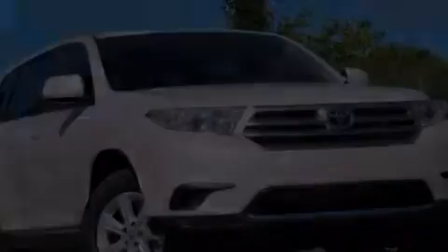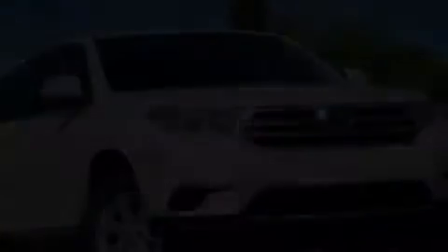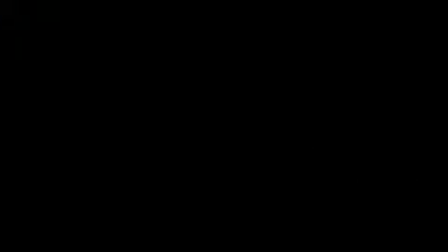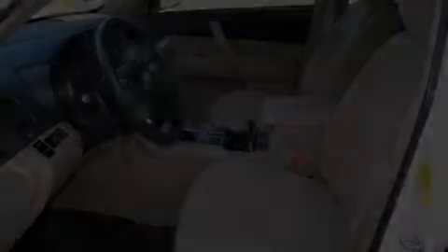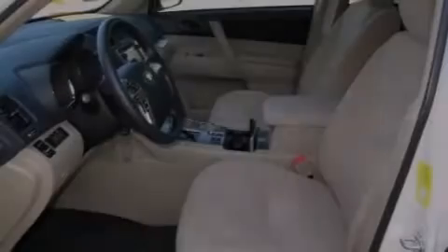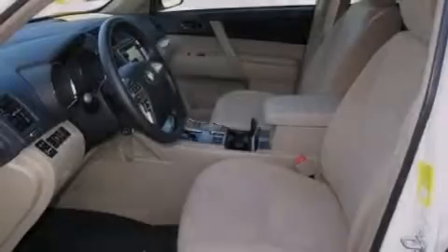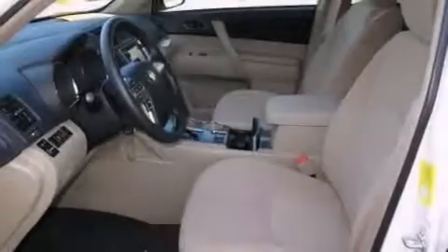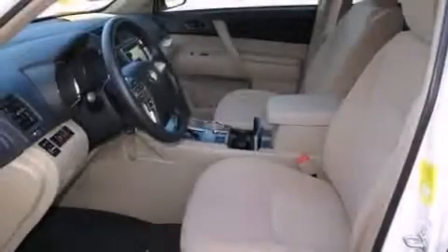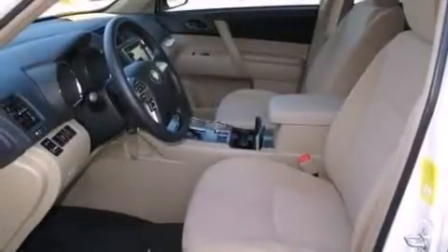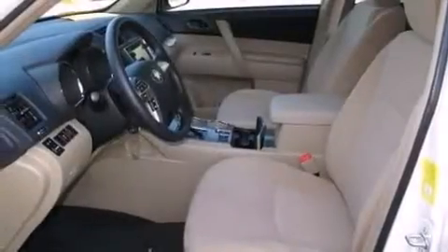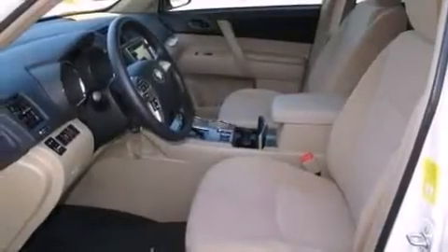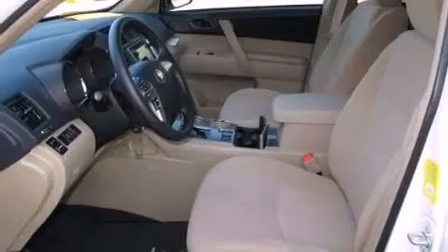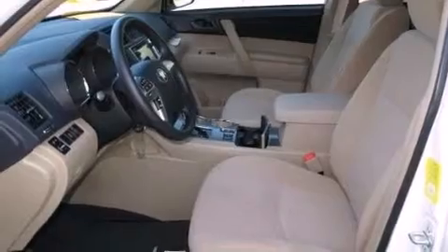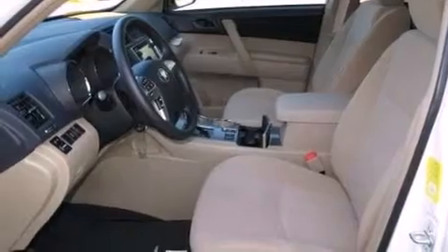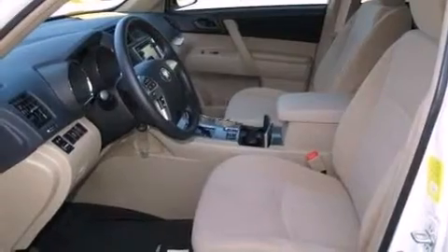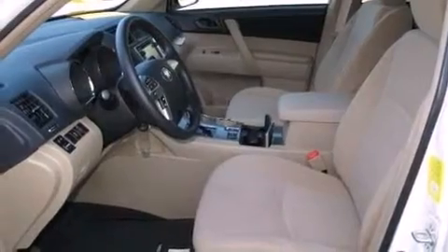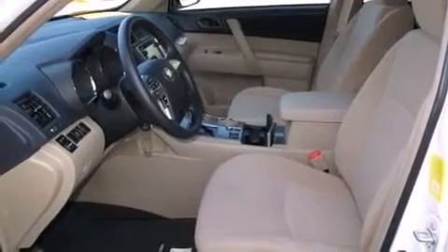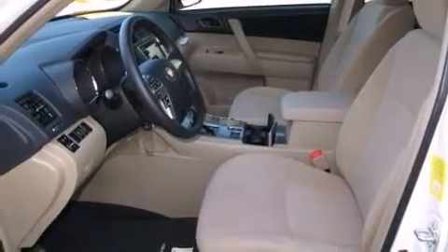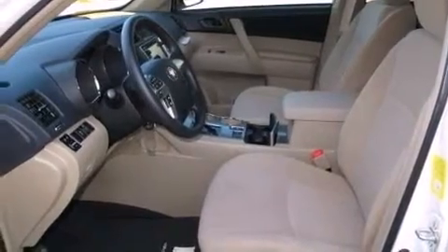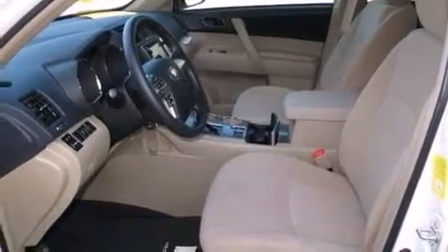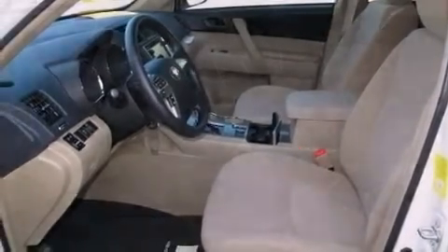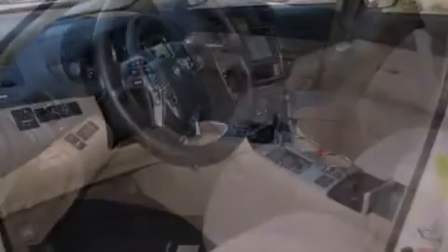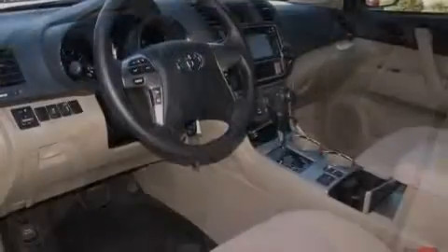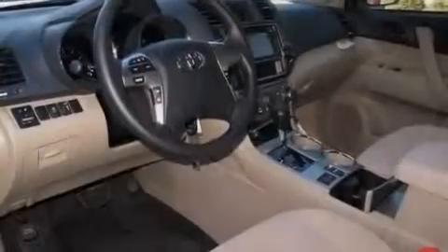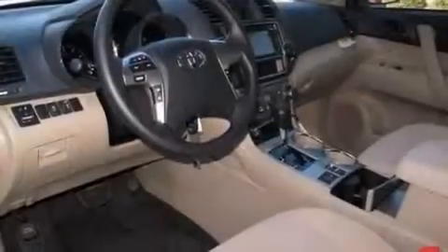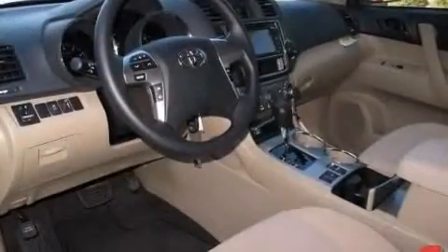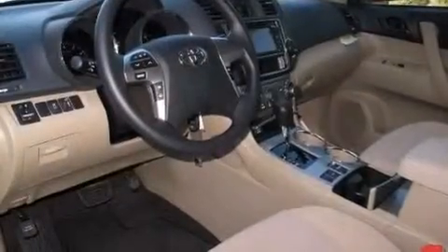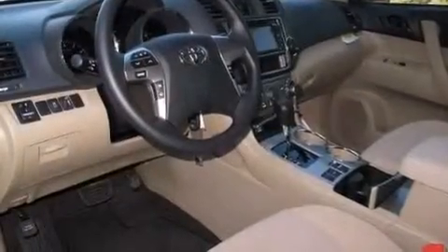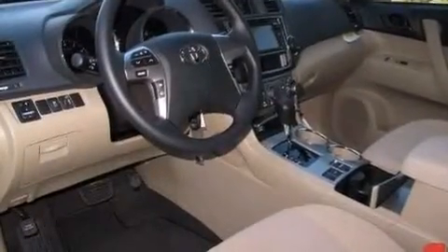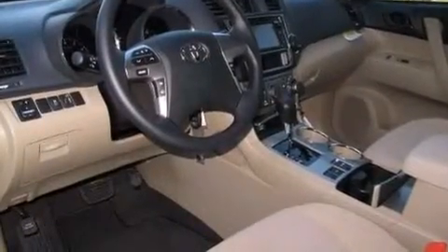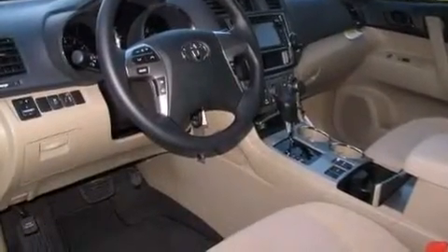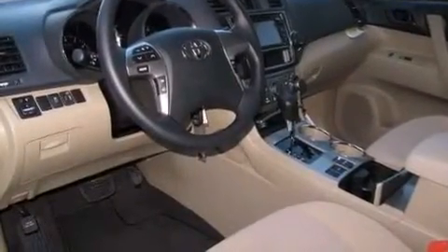Rear seat childproof door locks, air vents for rear seated passengers, full power accessories, and aluminum wheels.